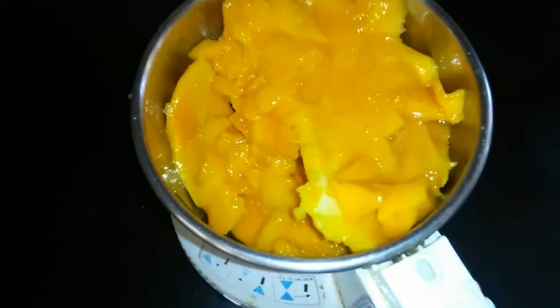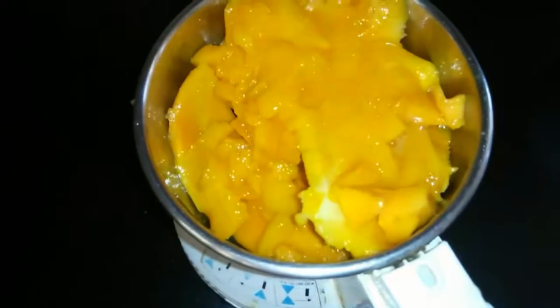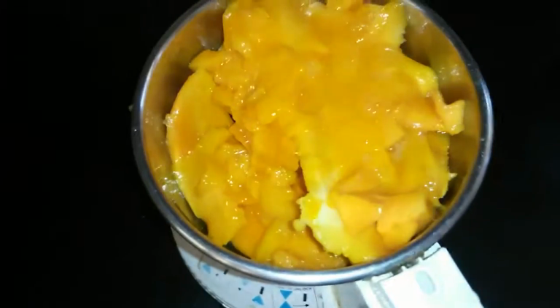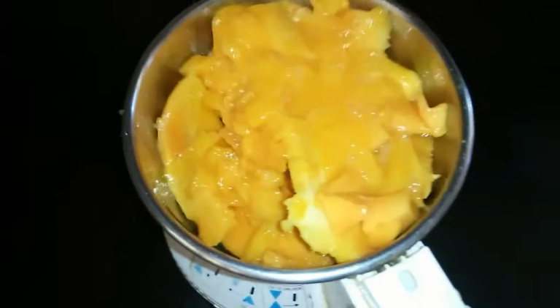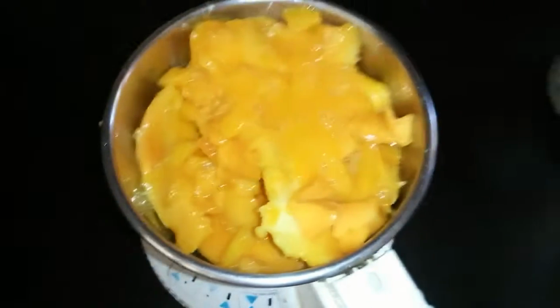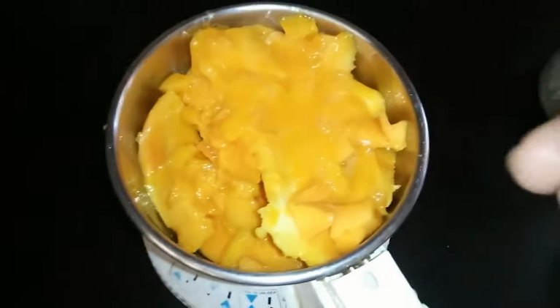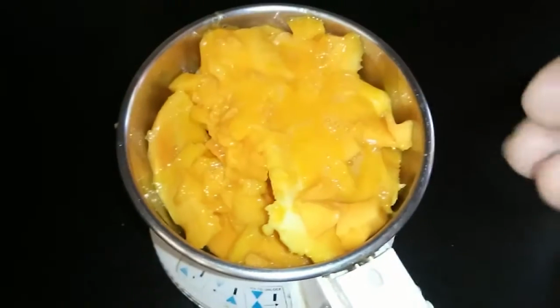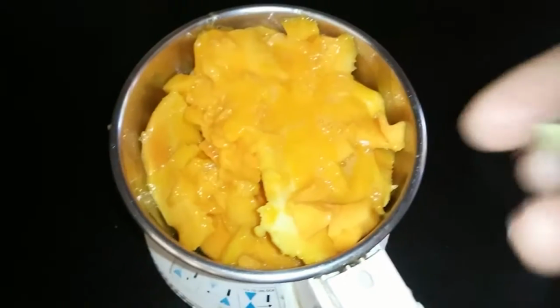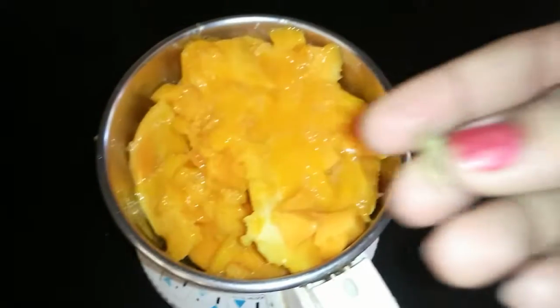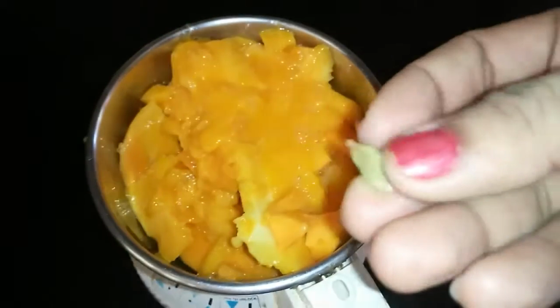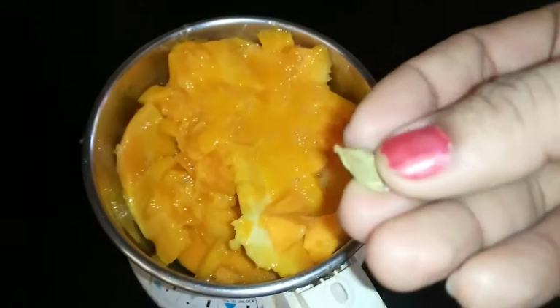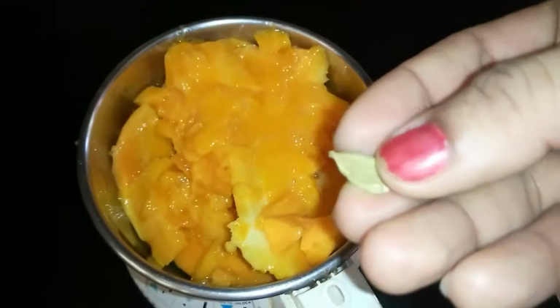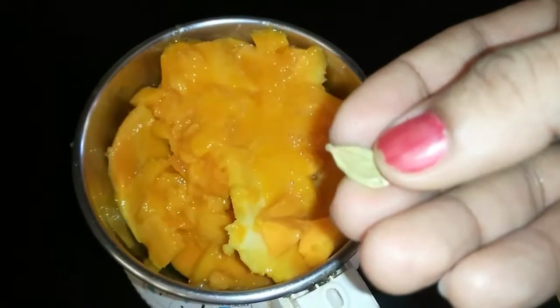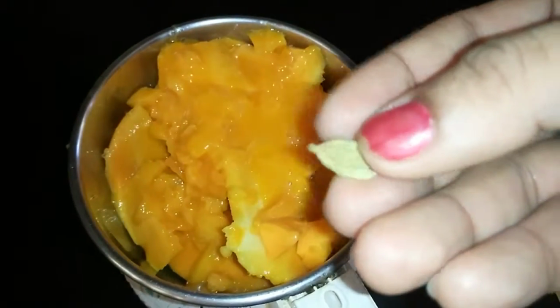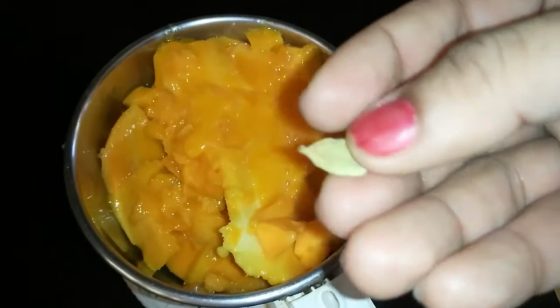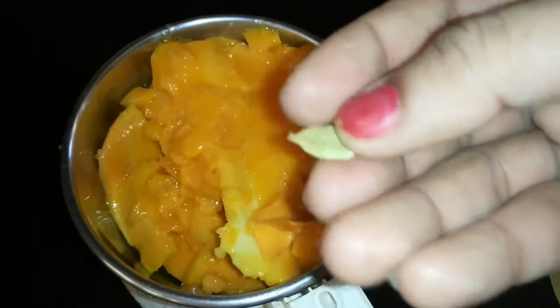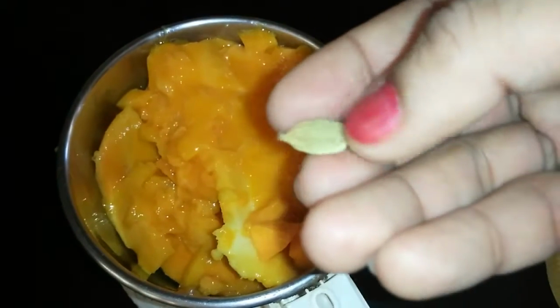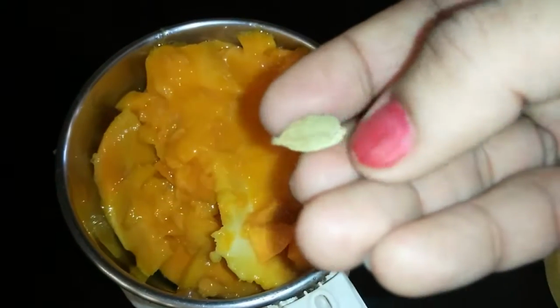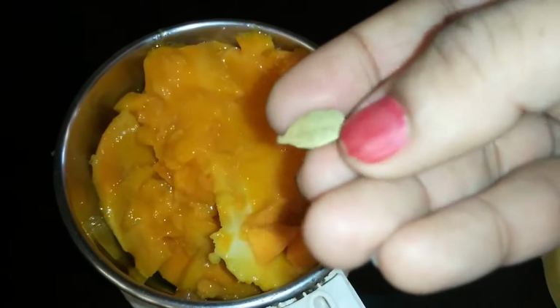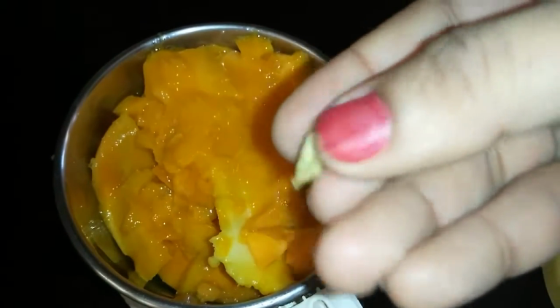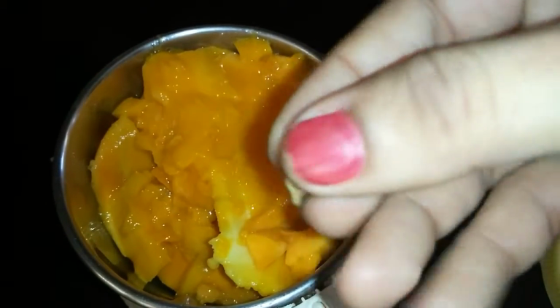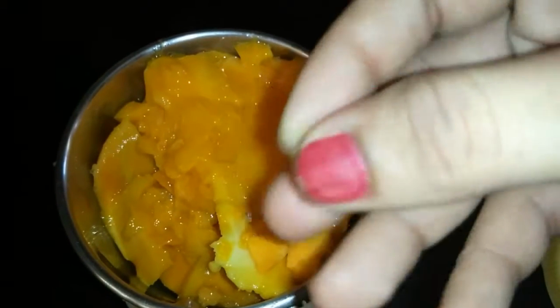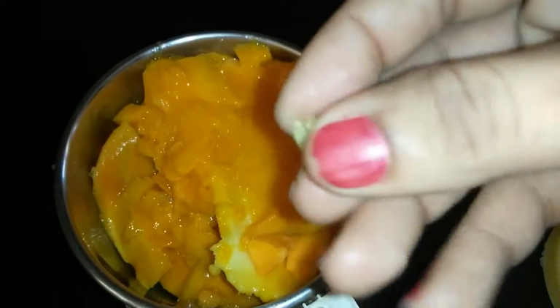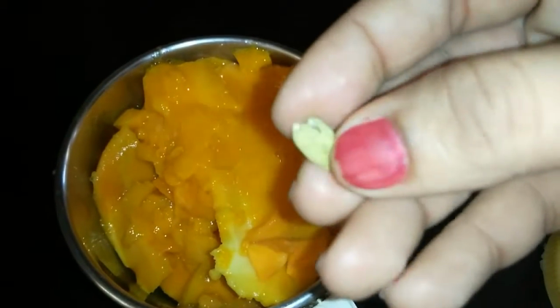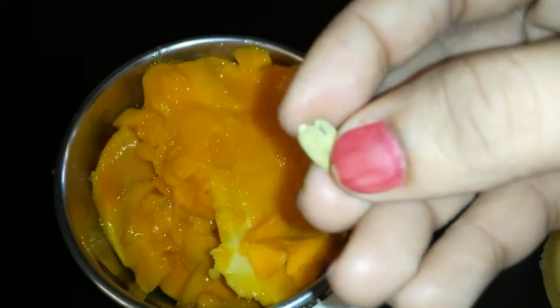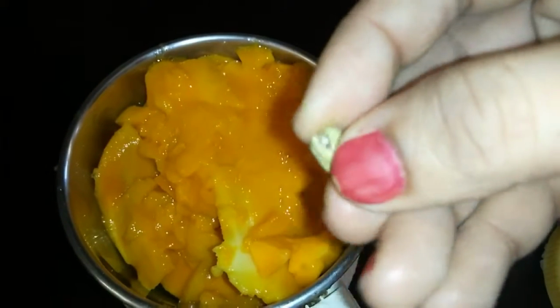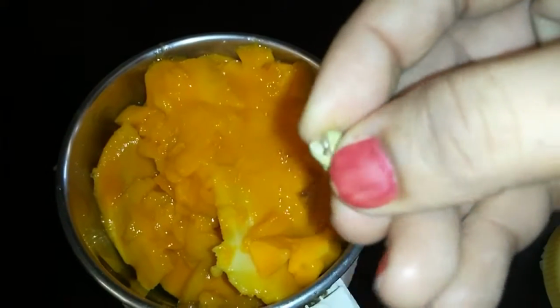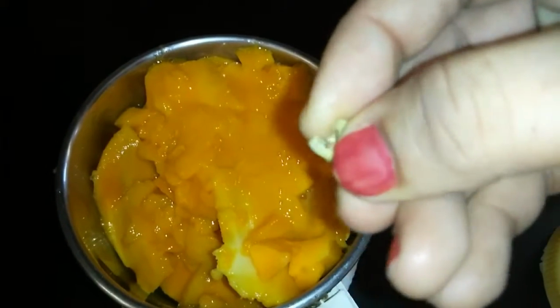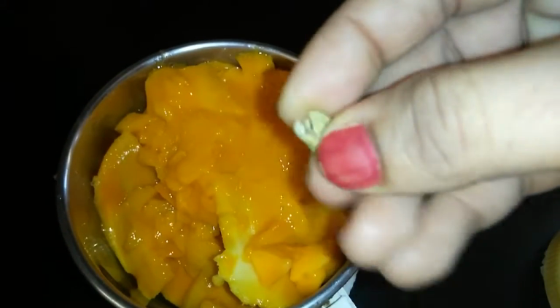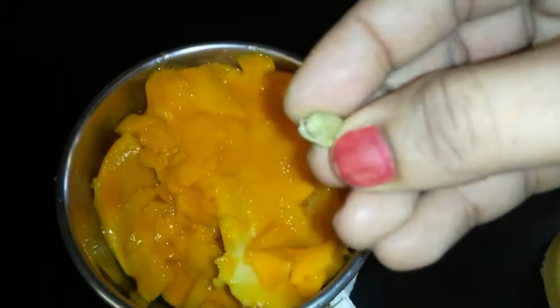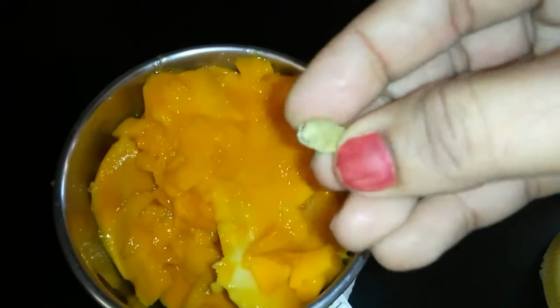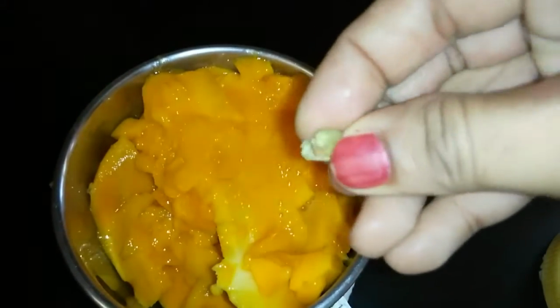Hi friends, today let's see the making of mango naturo or aam papad.